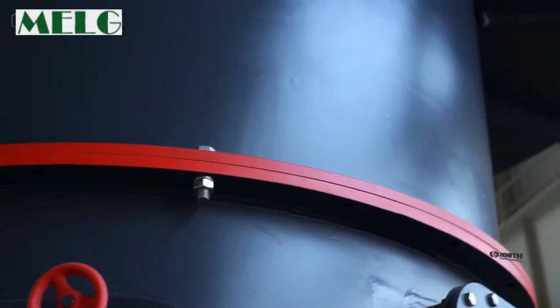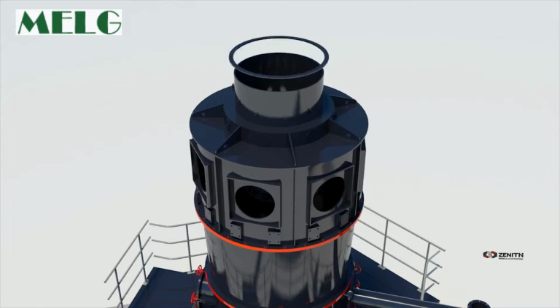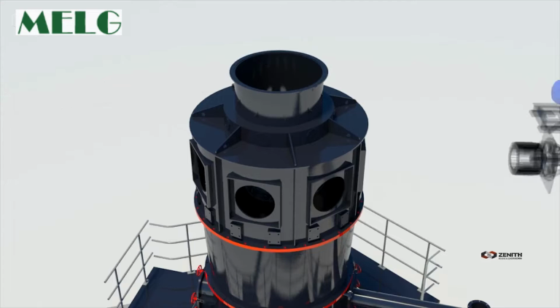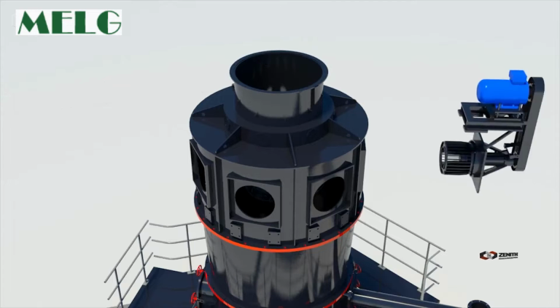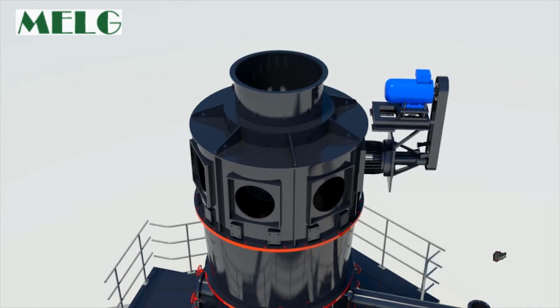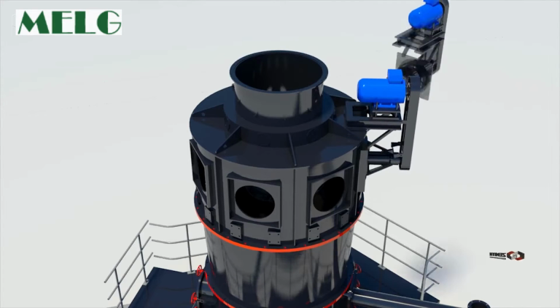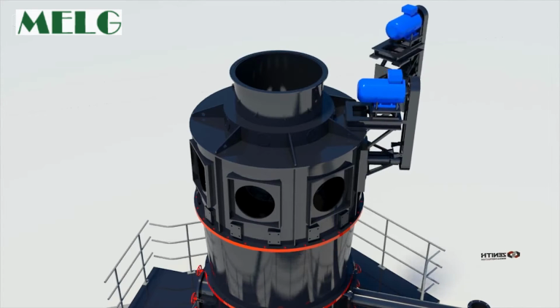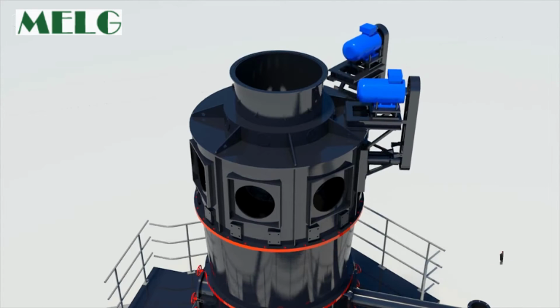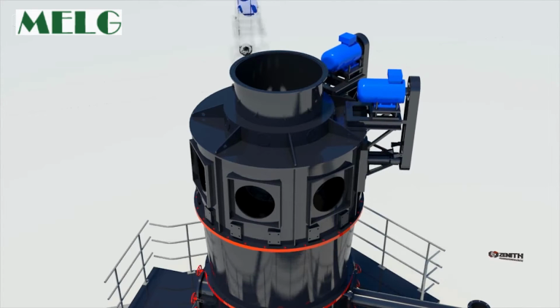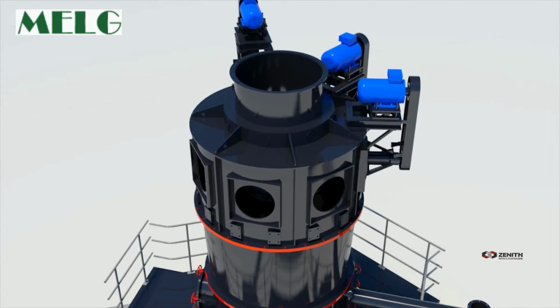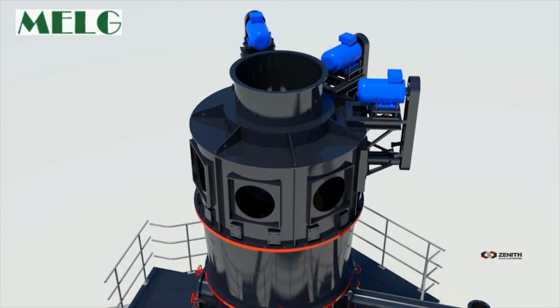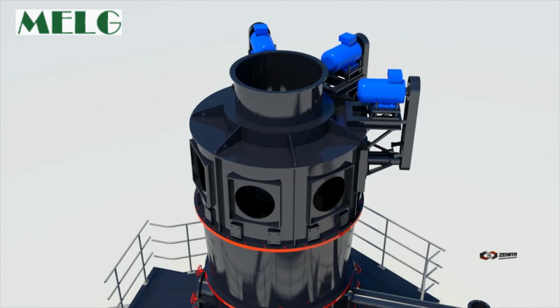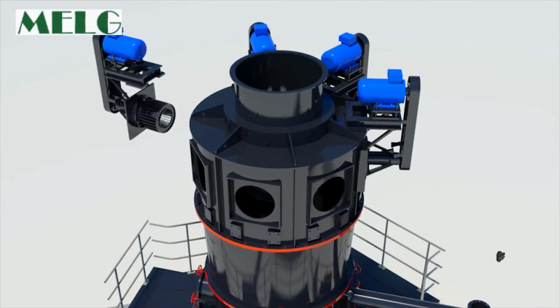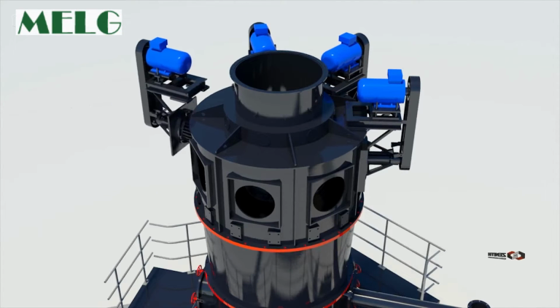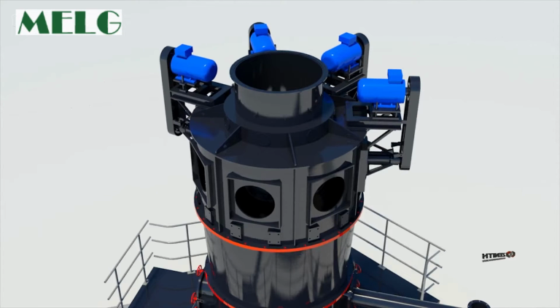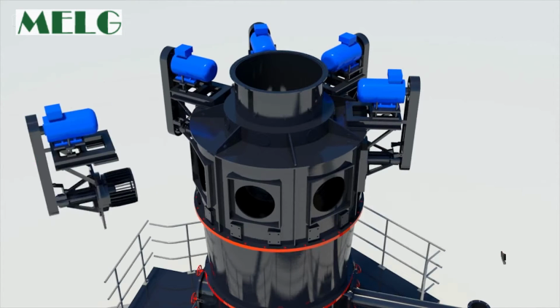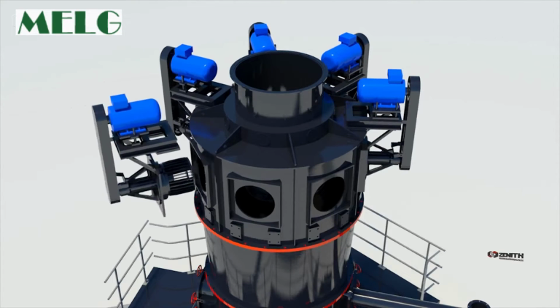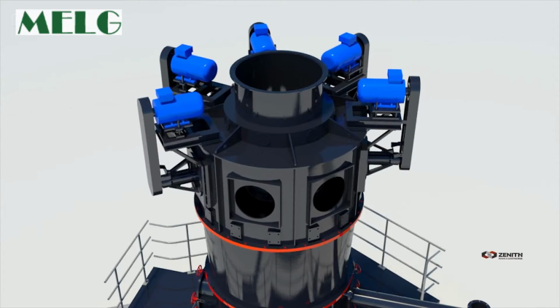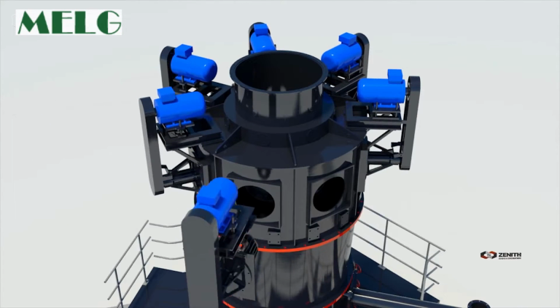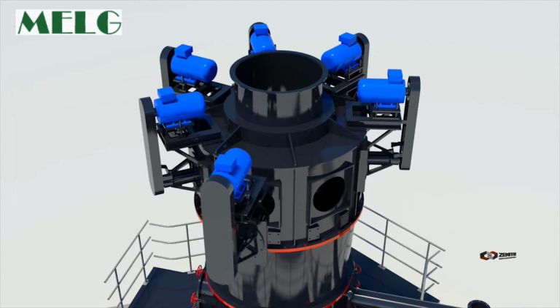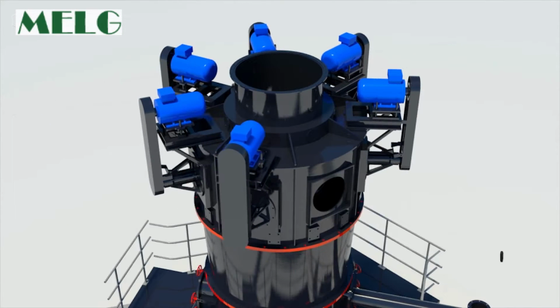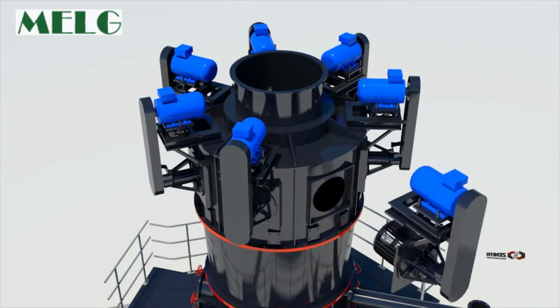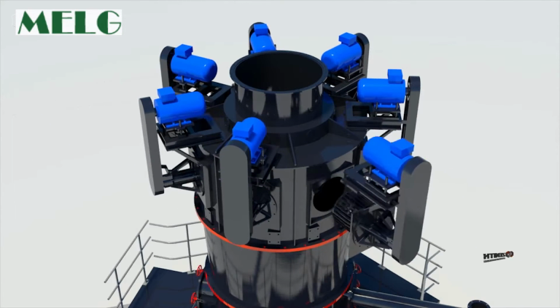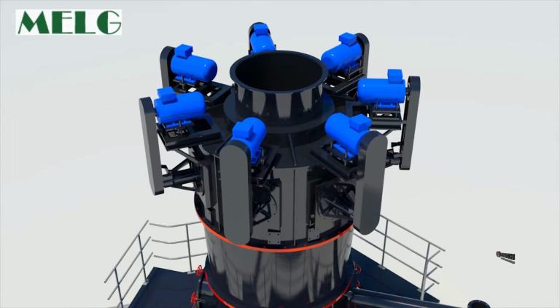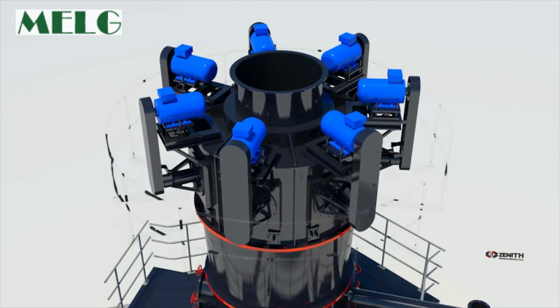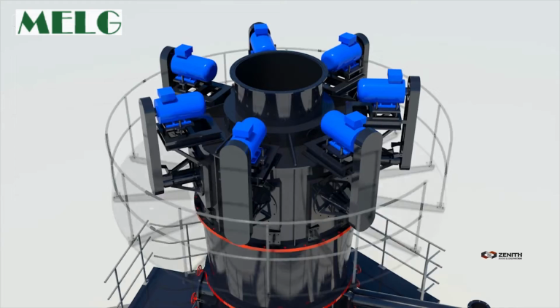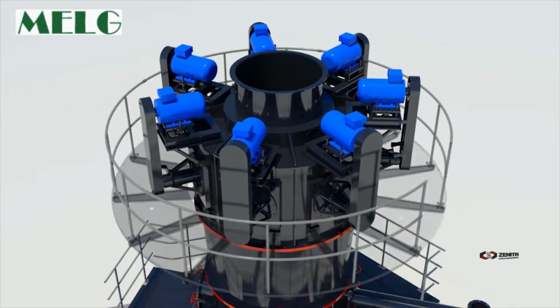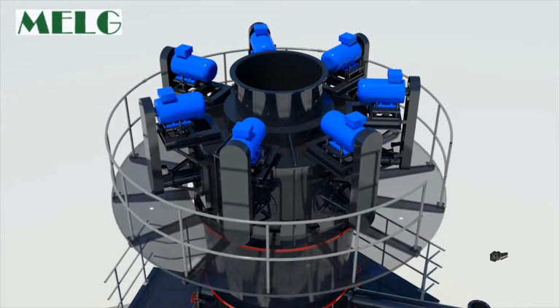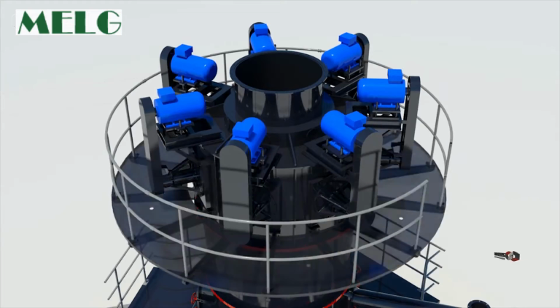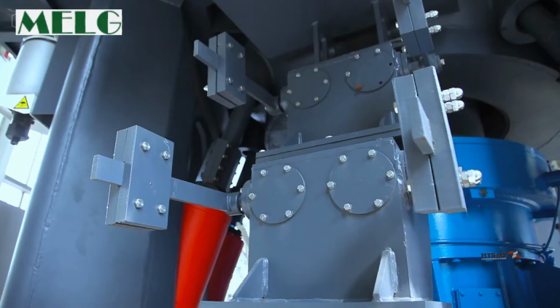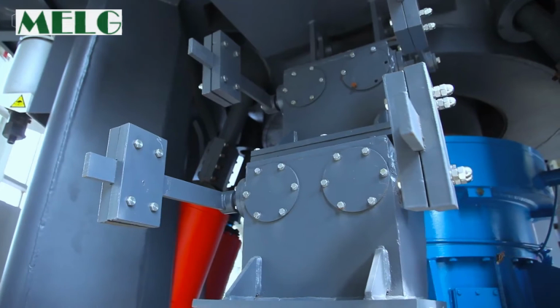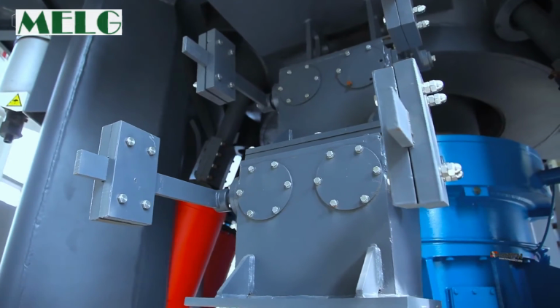With multiple head classifying technology applied, it can ensure the product range size falls within an exacting range, effectively reducing low-grade material and reaching better economic results.